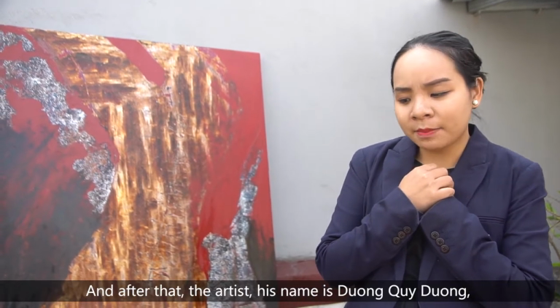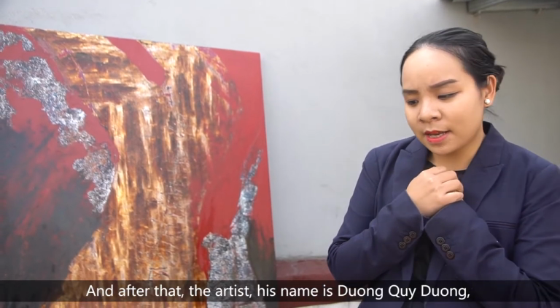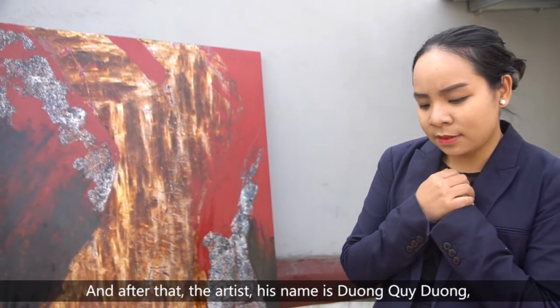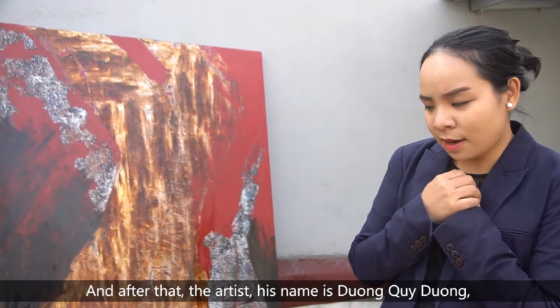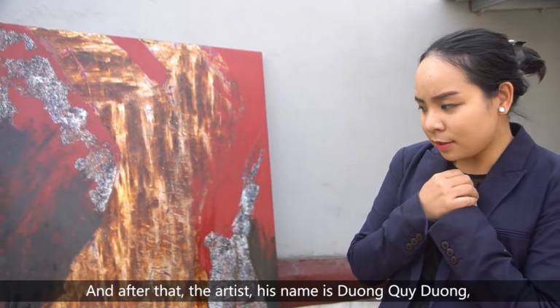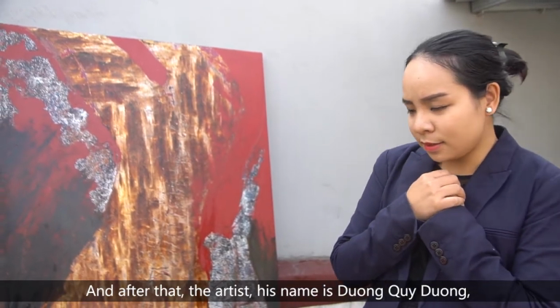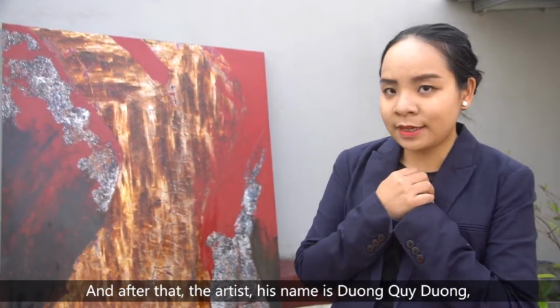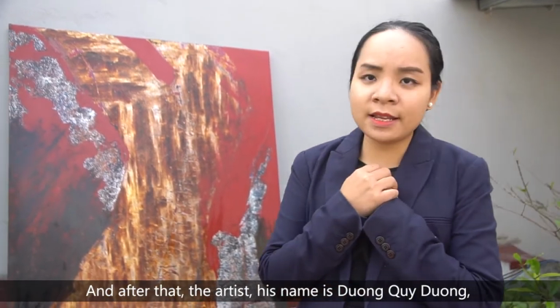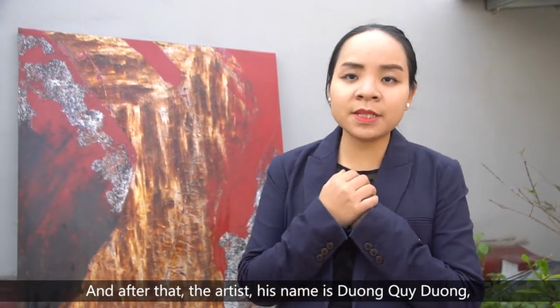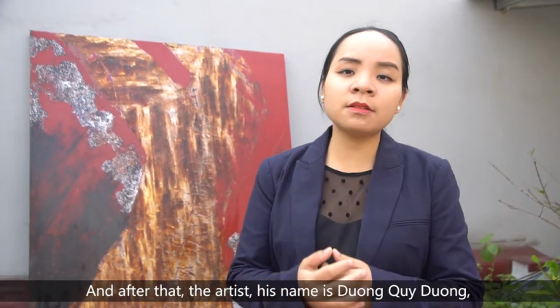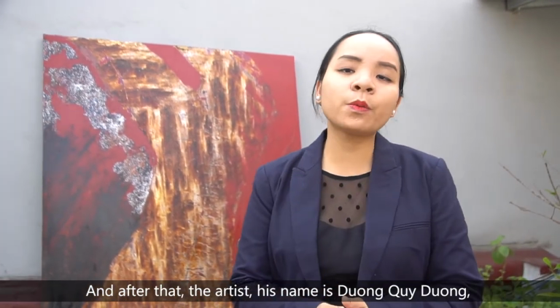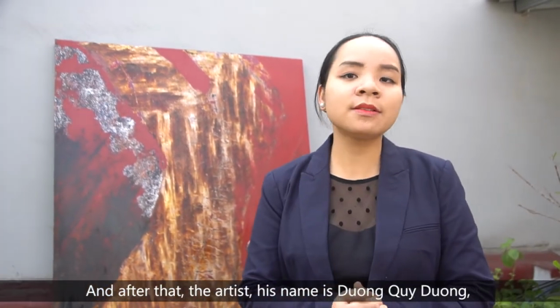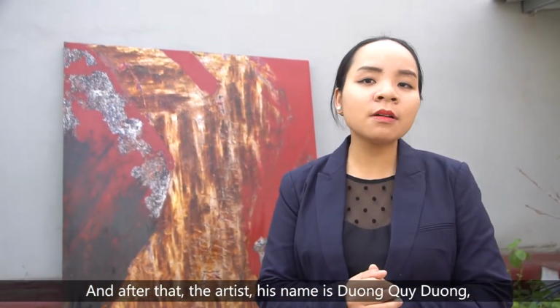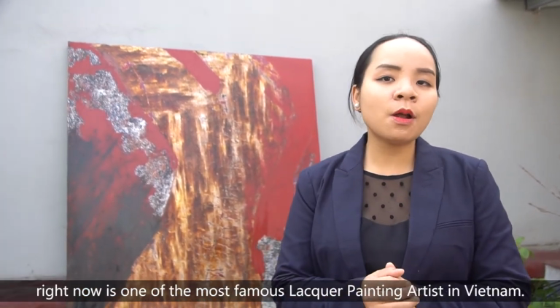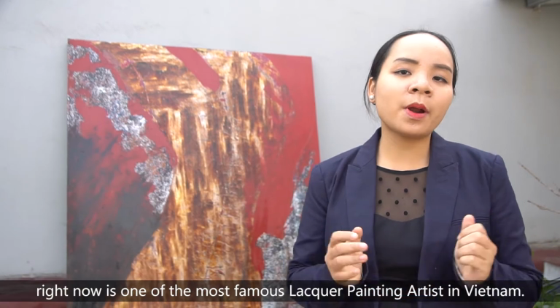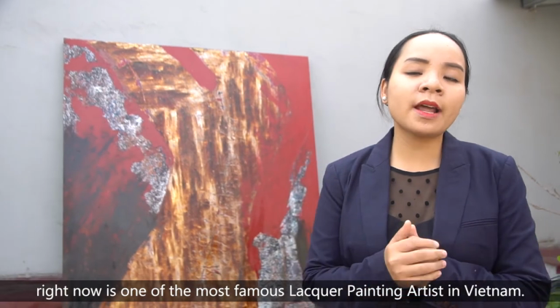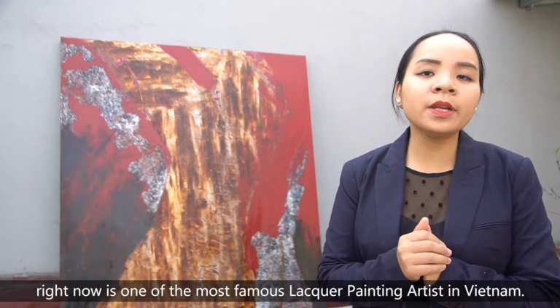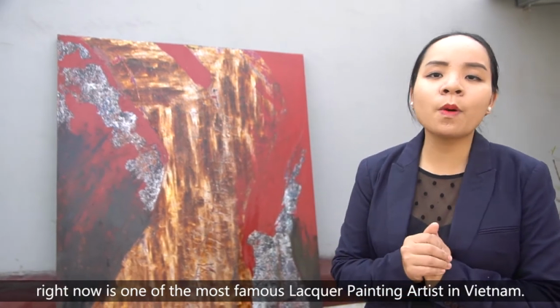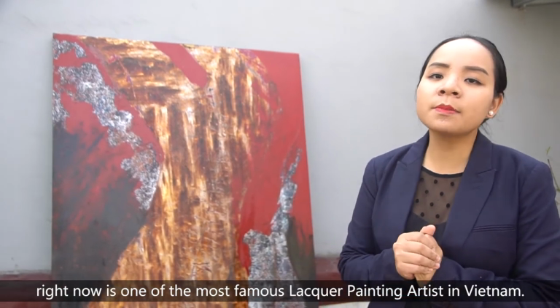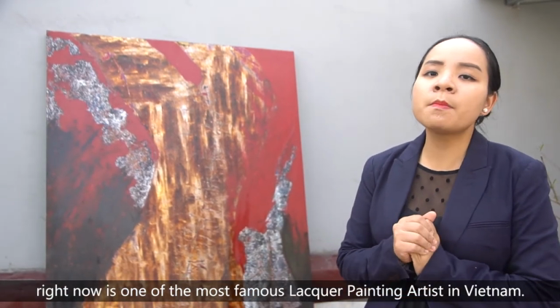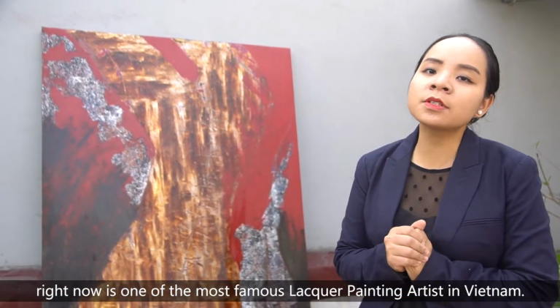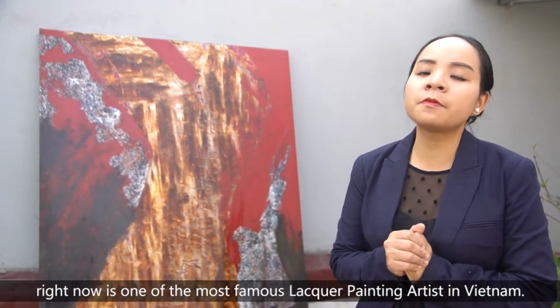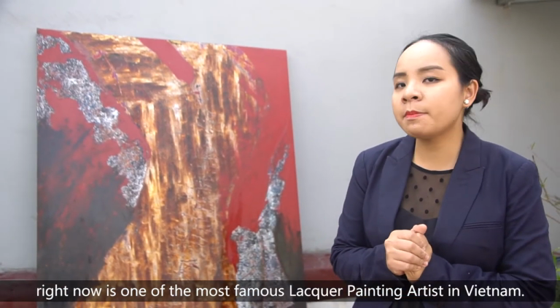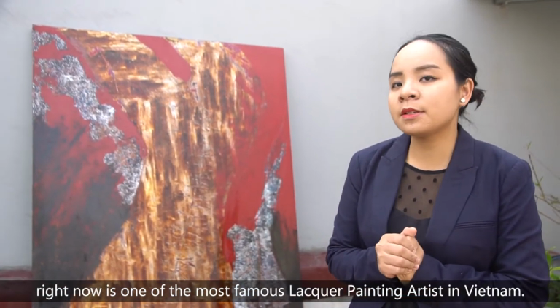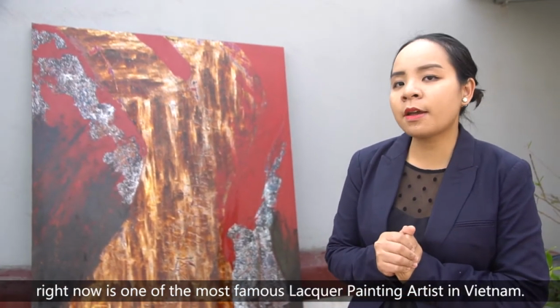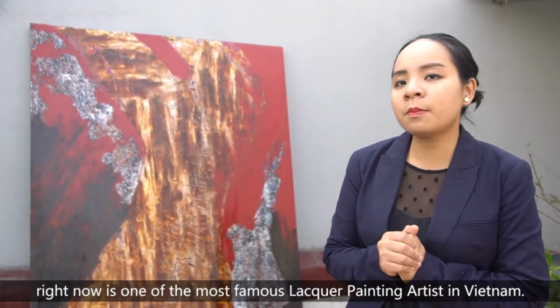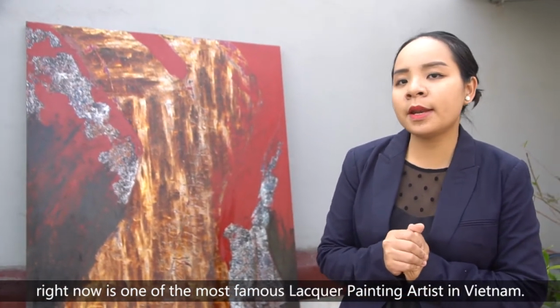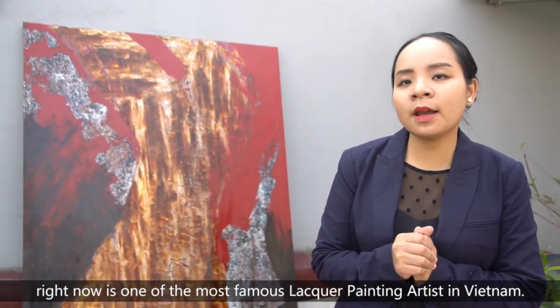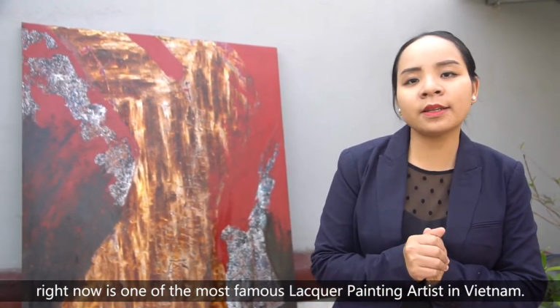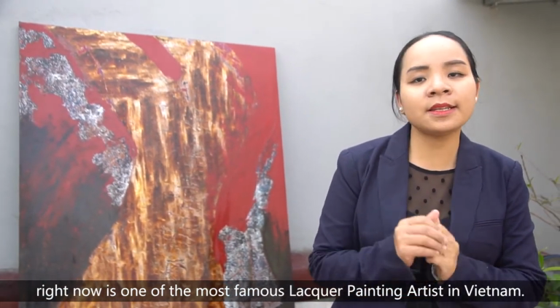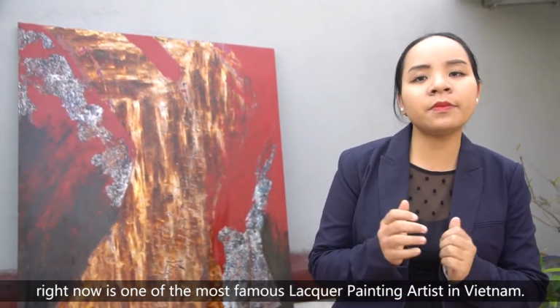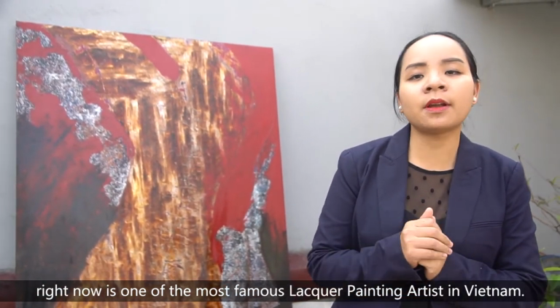After that, the artist — his name is Duong Quỳ Duong — told me the story about his life. Right now he is one of the most famous lacquer painting artists in Vietnam.